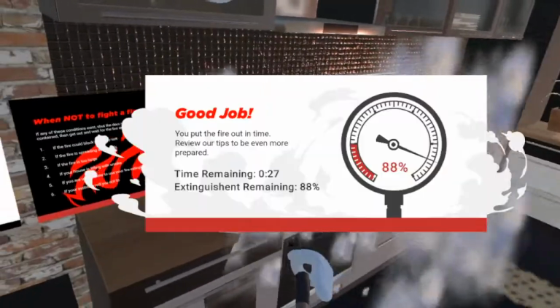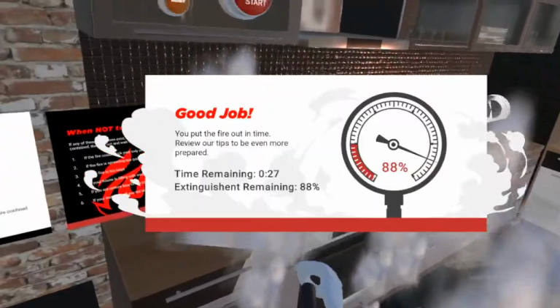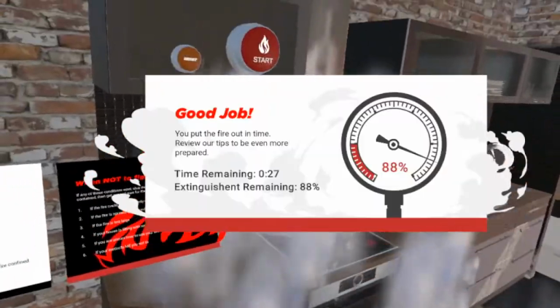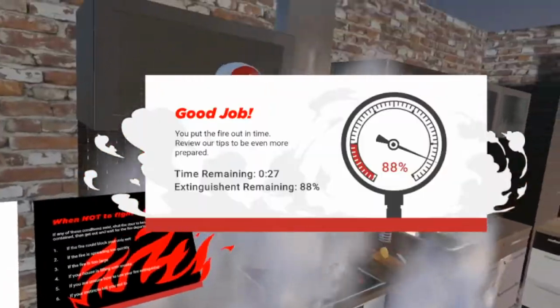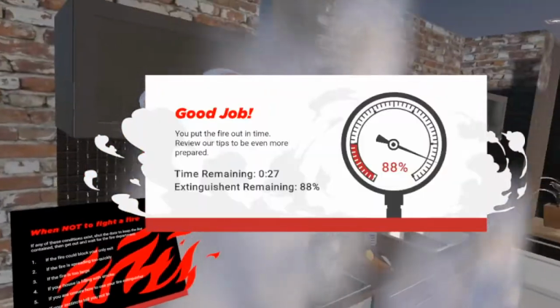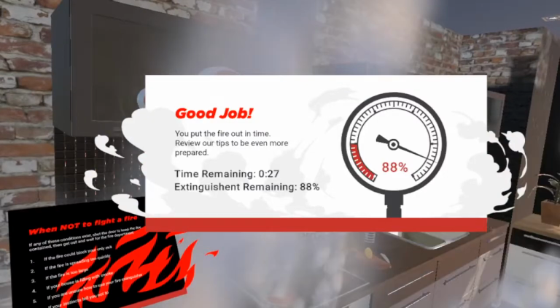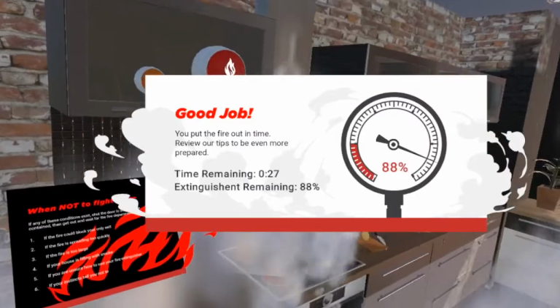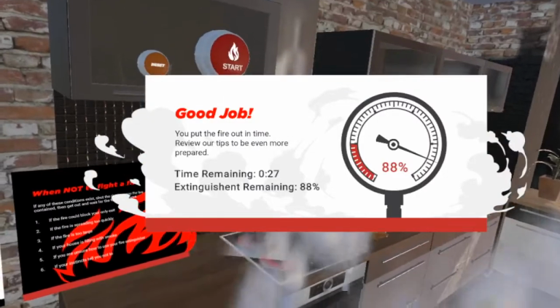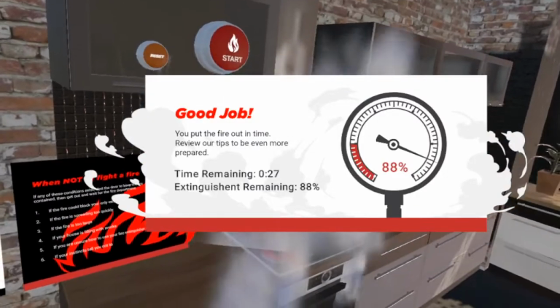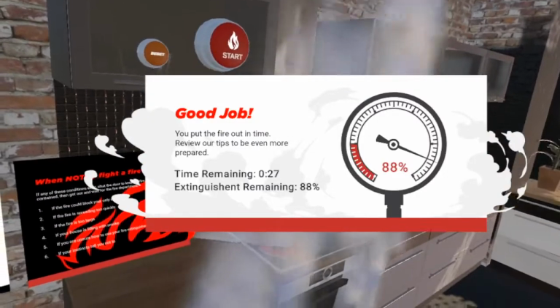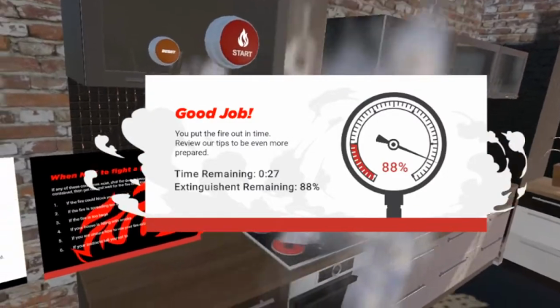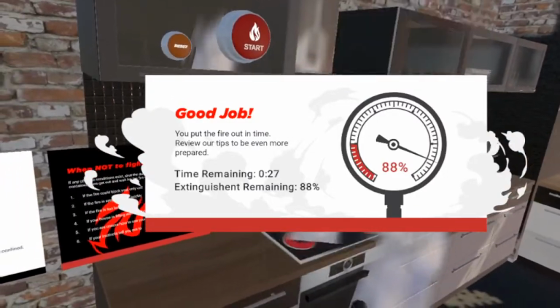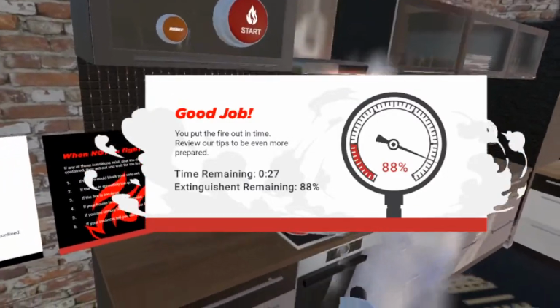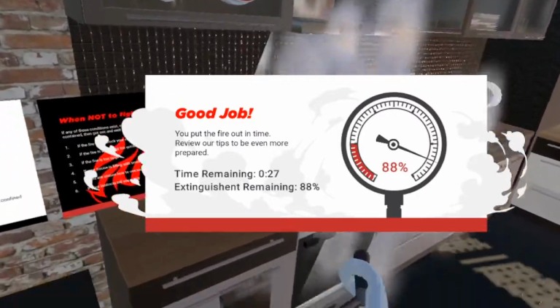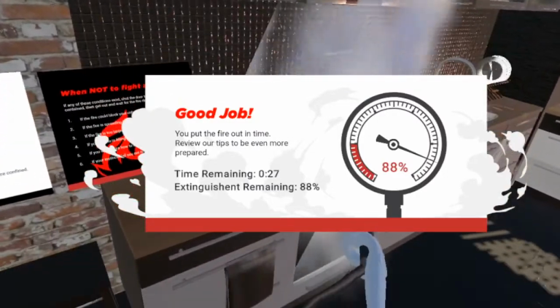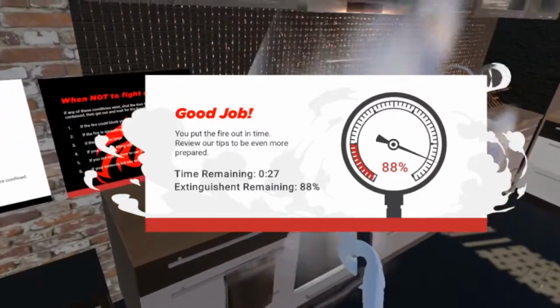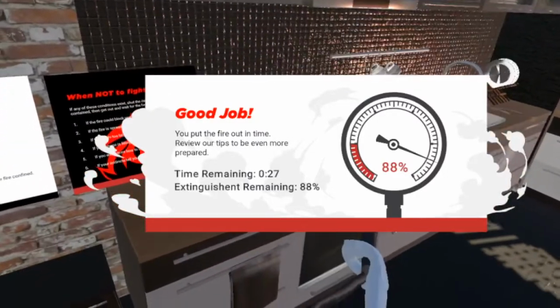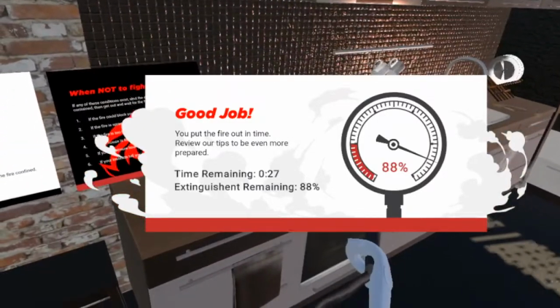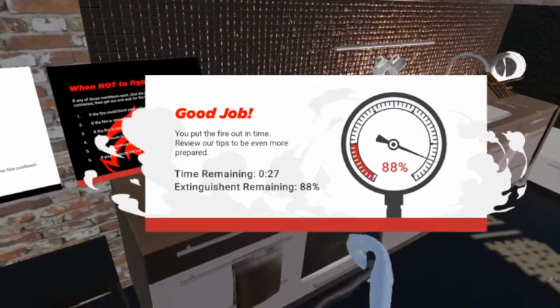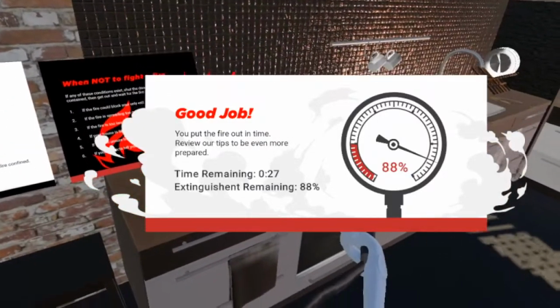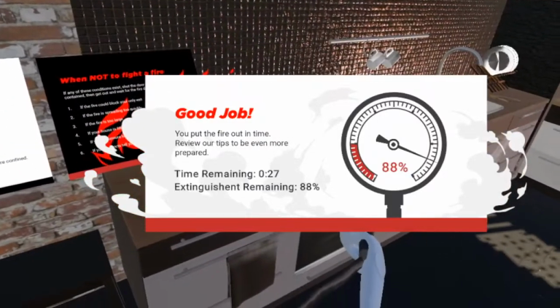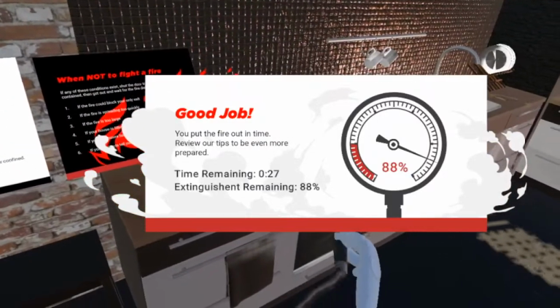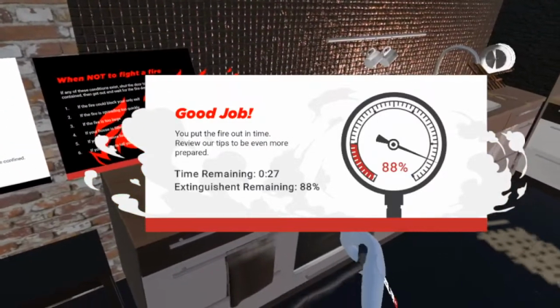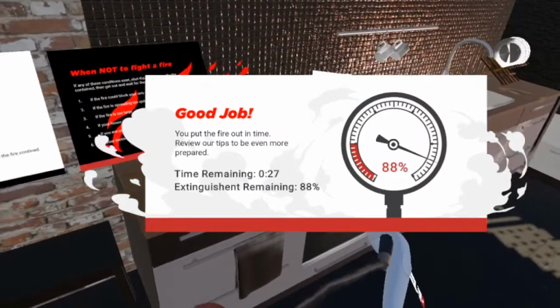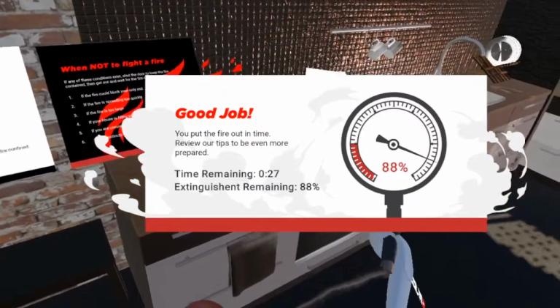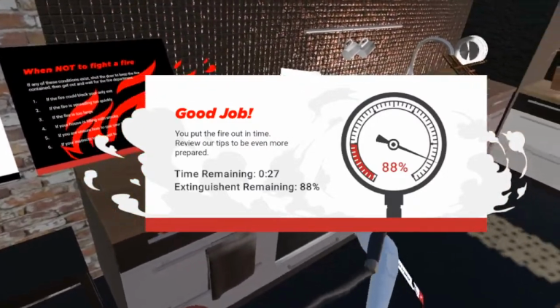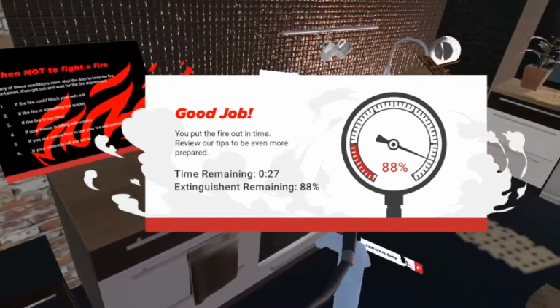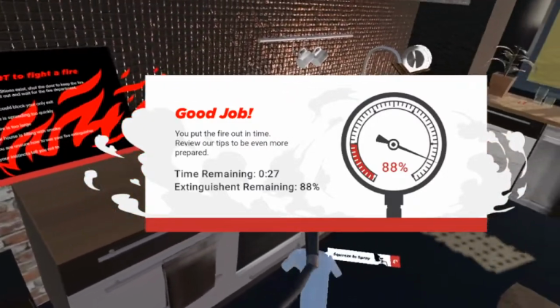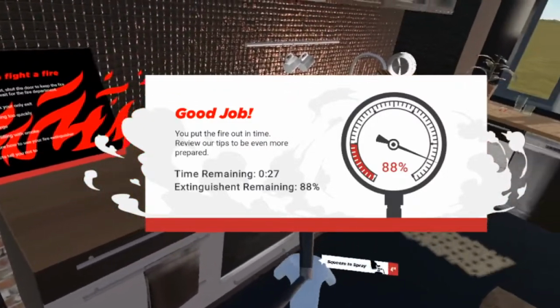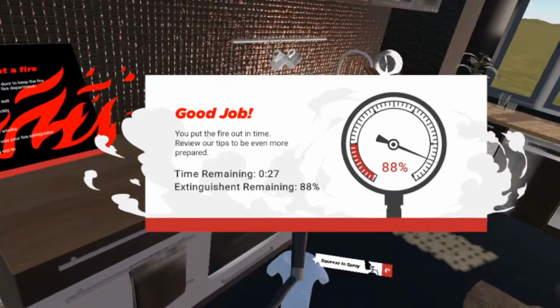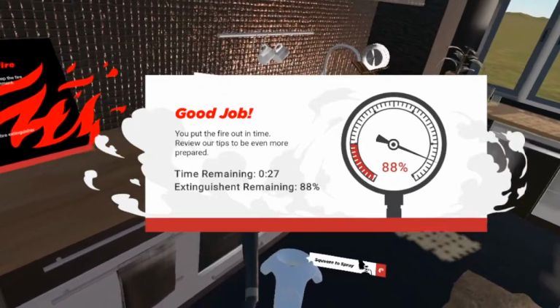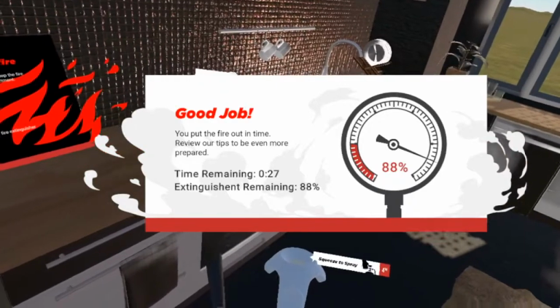Nice work! Remember, you should only use the PASS technique if you have already dialed for emergency services in the event of a fire.